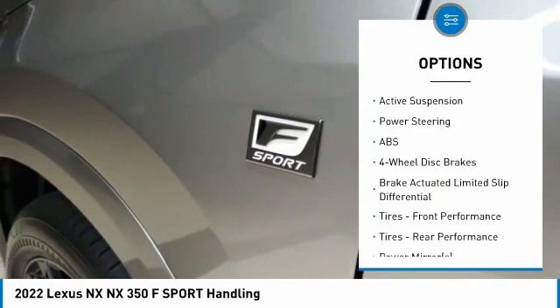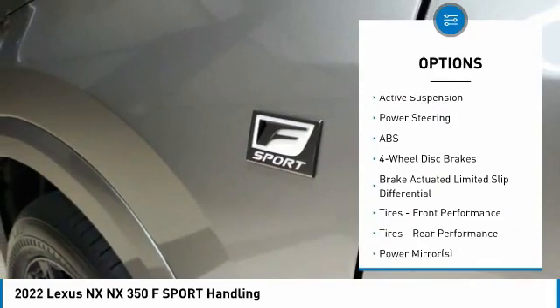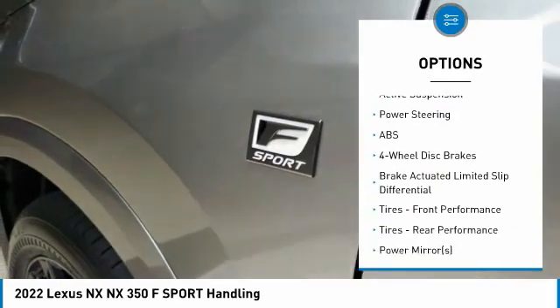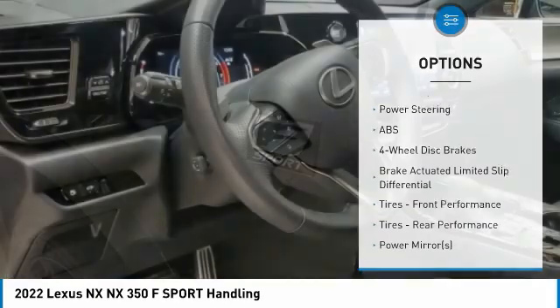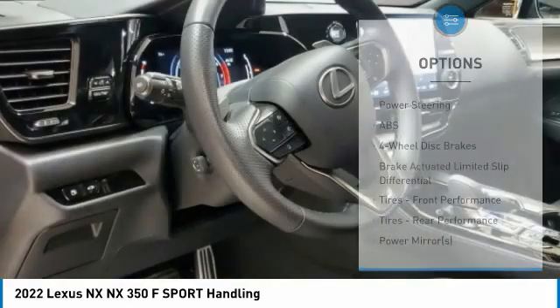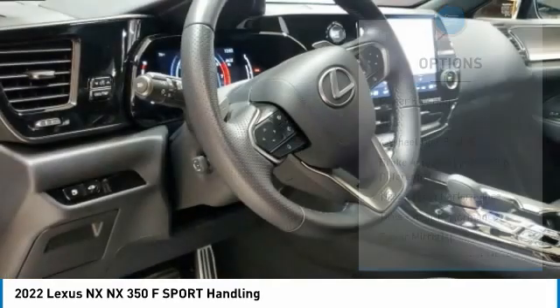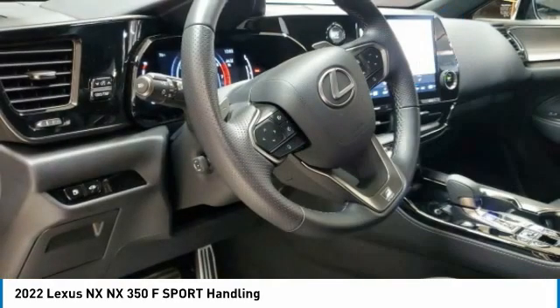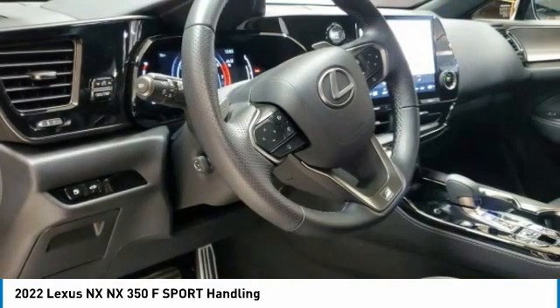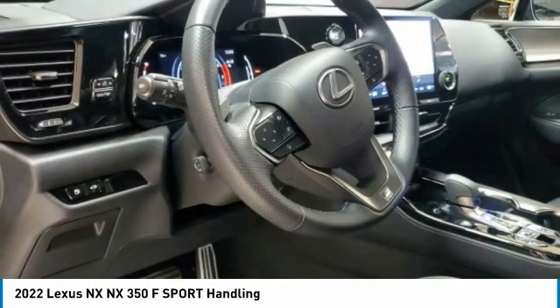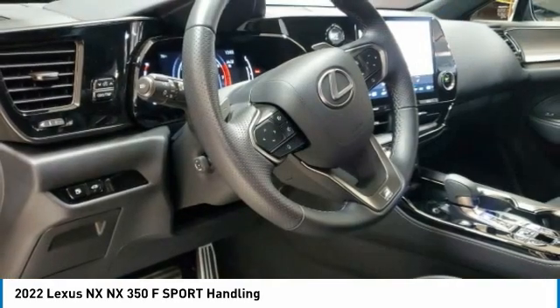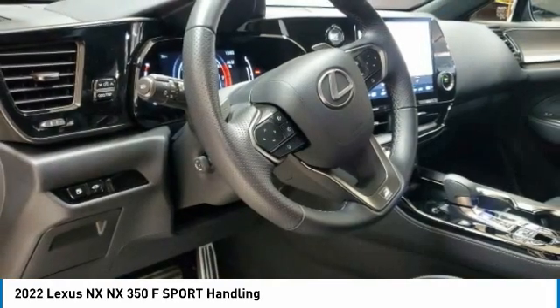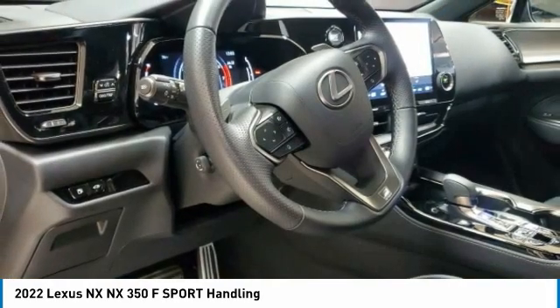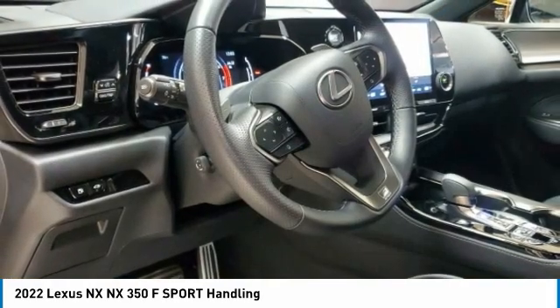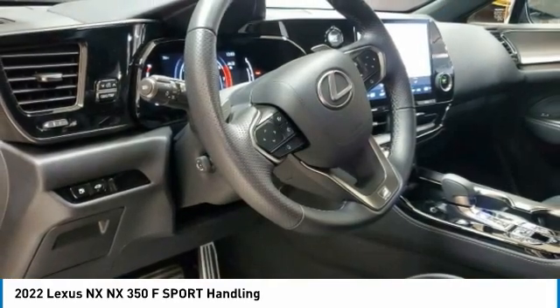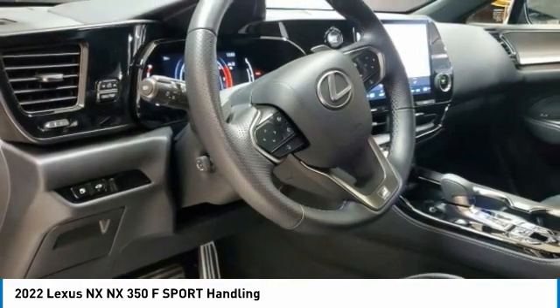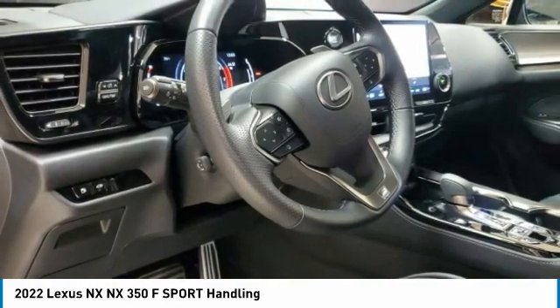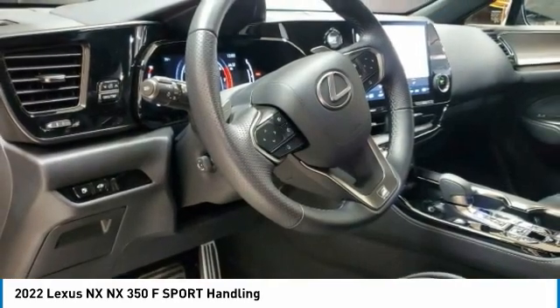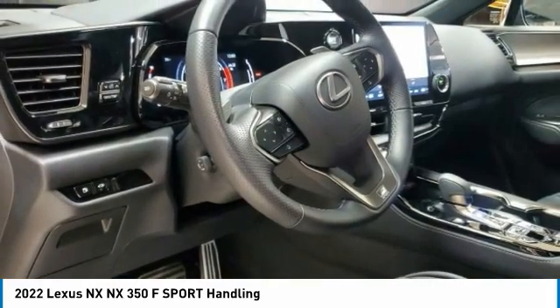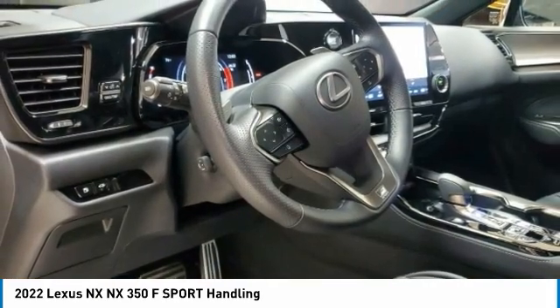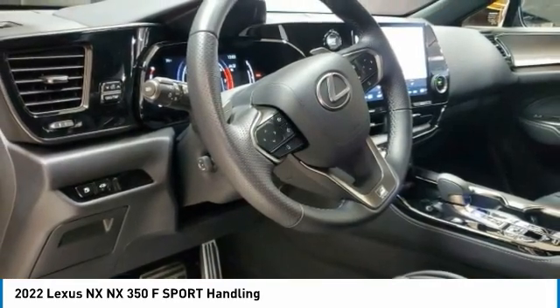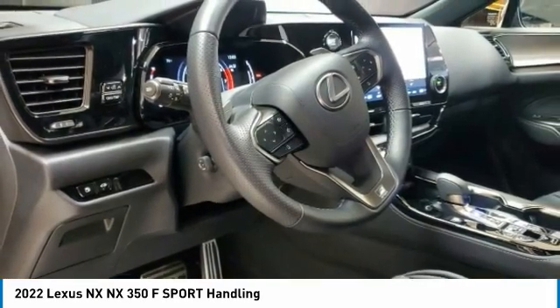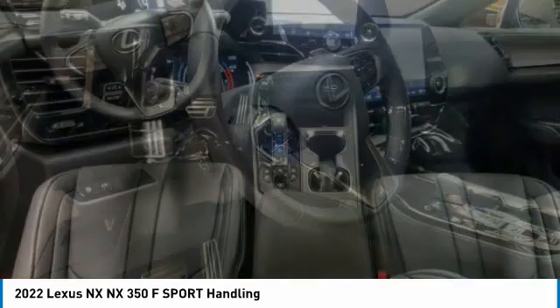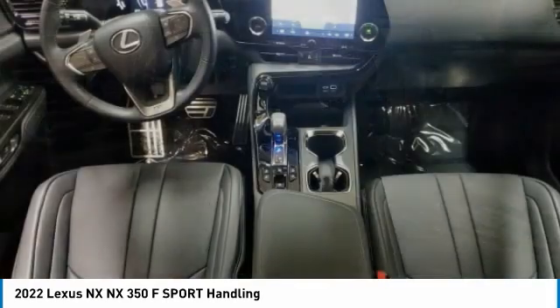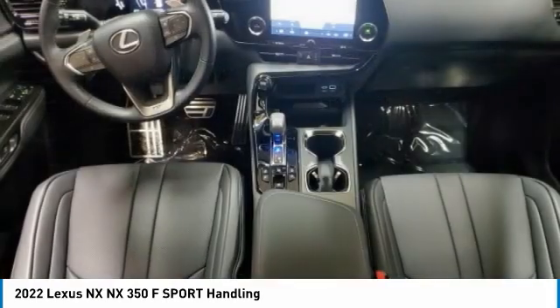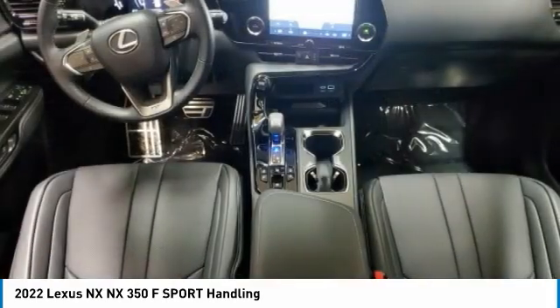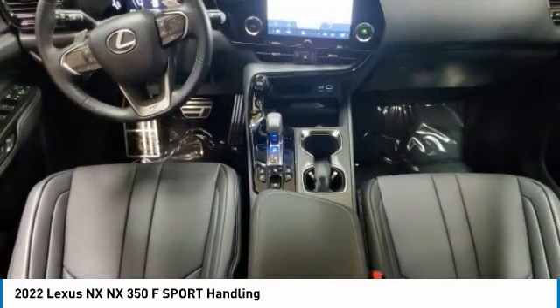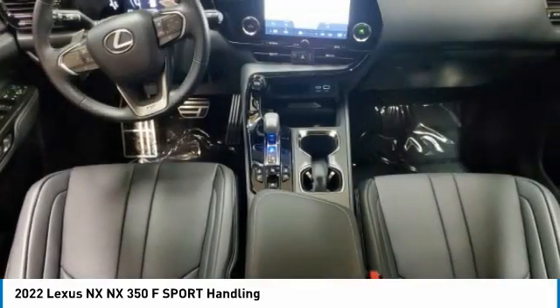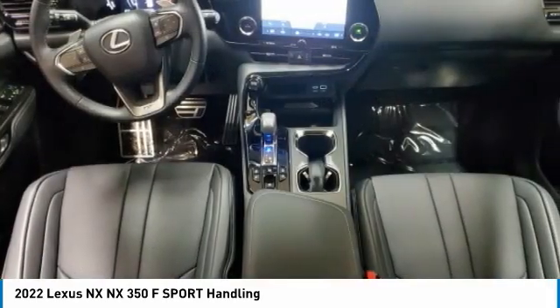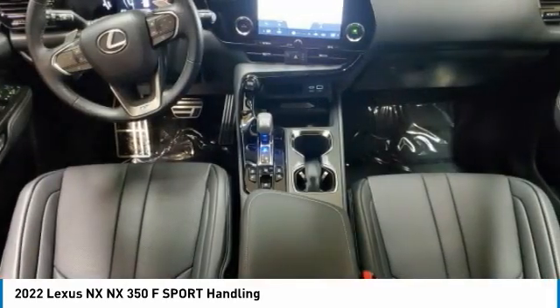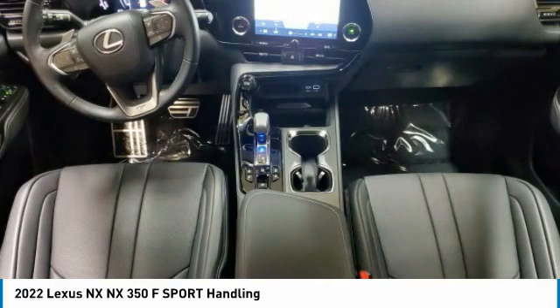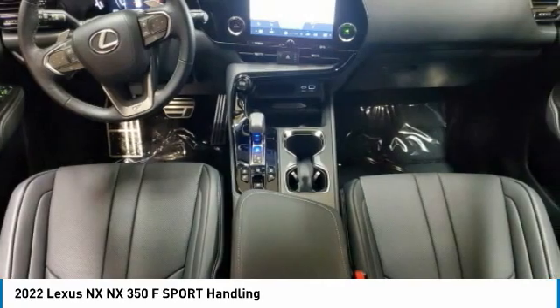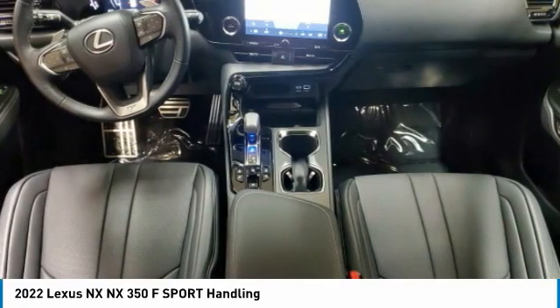Remote engine start, brake assist, traction control. Come see the car for yourself.